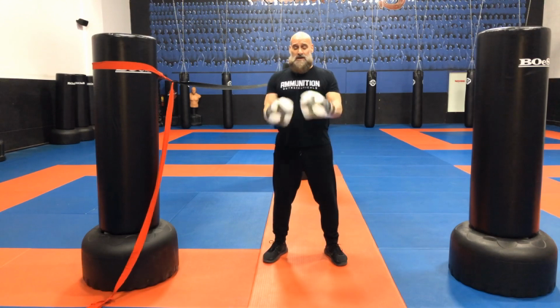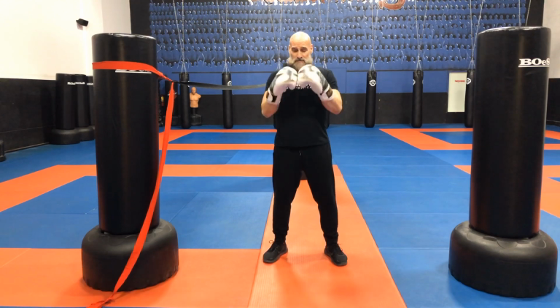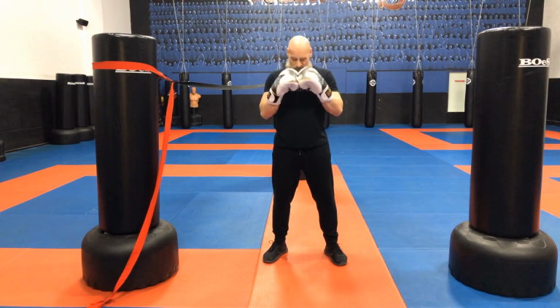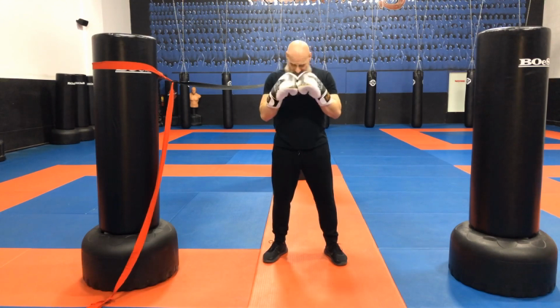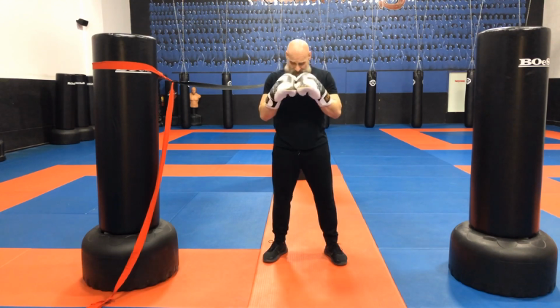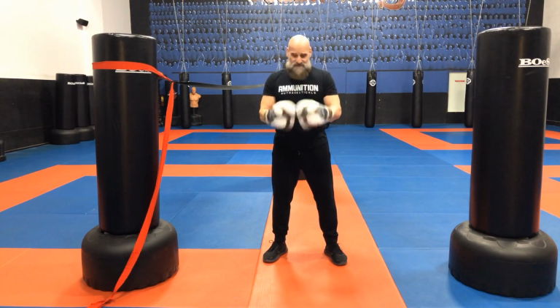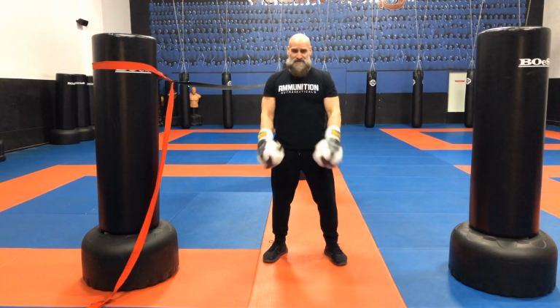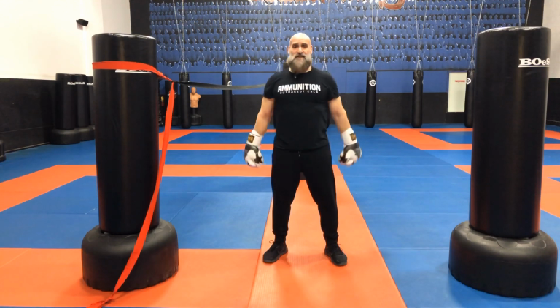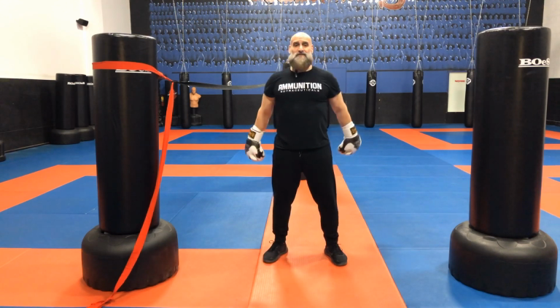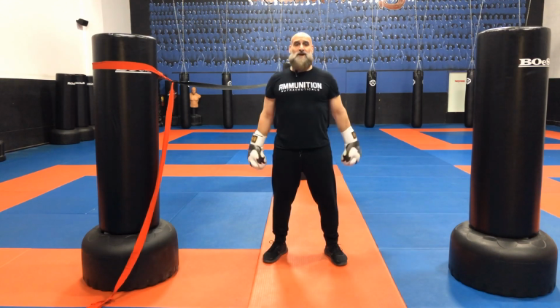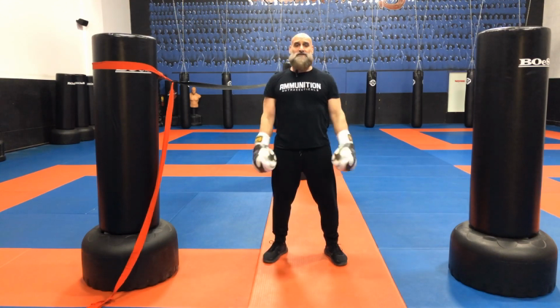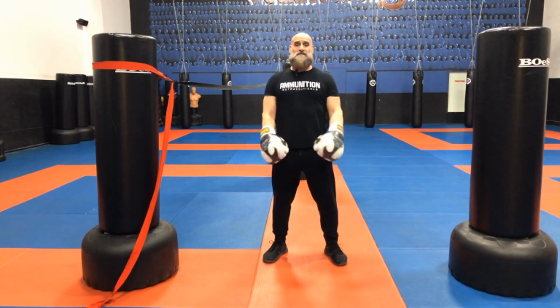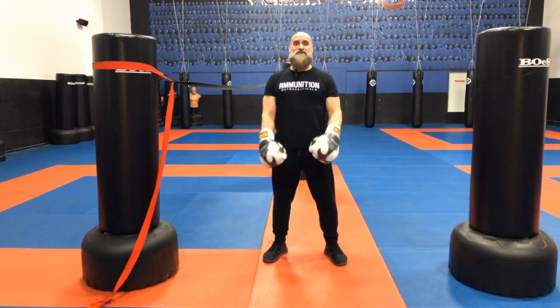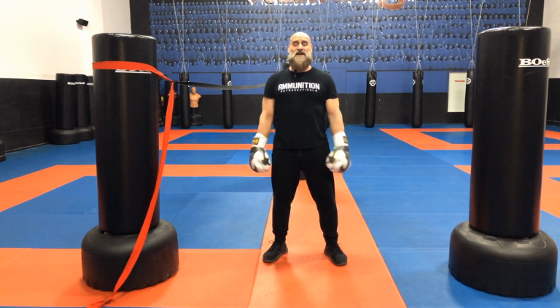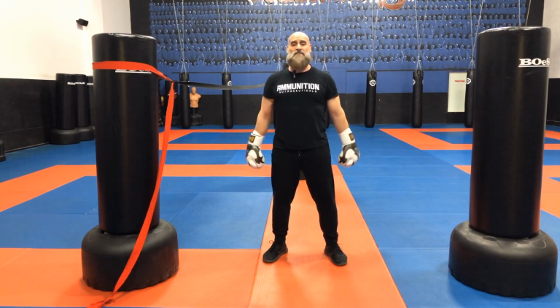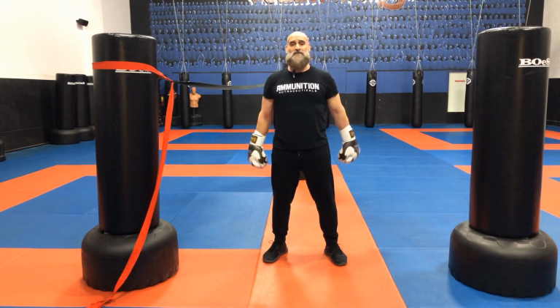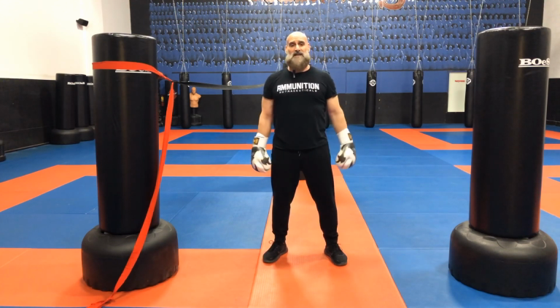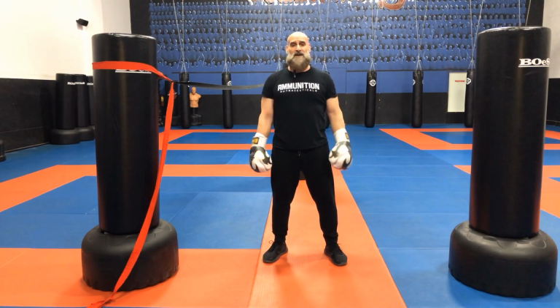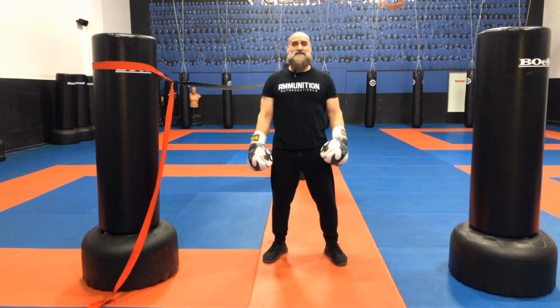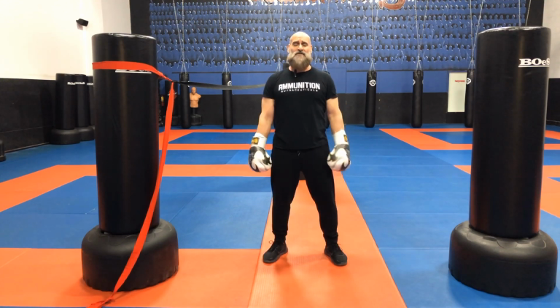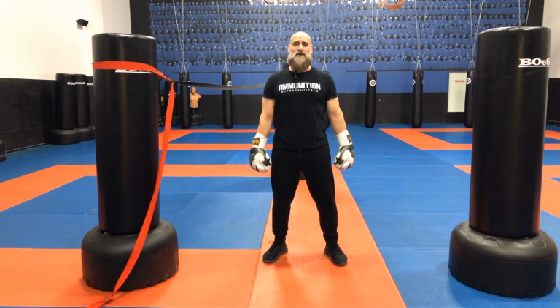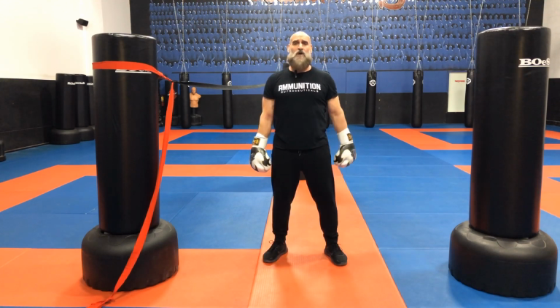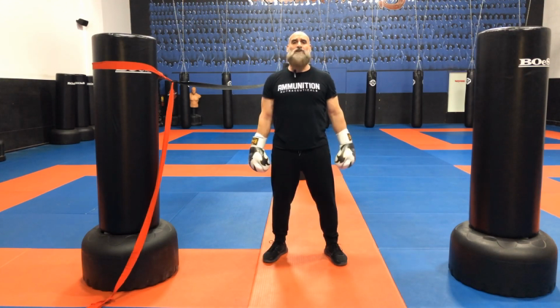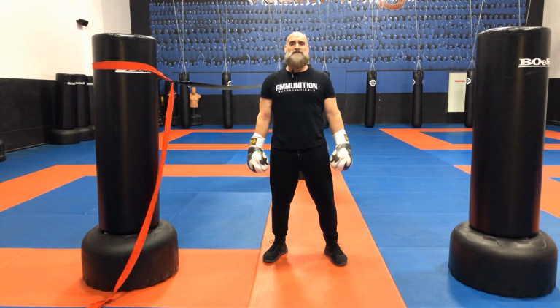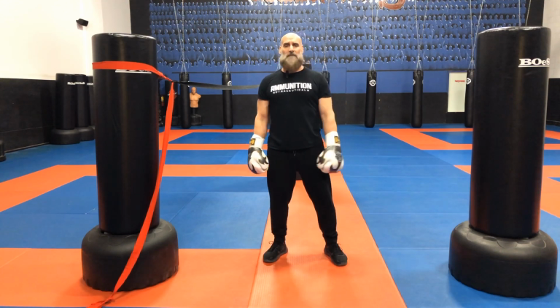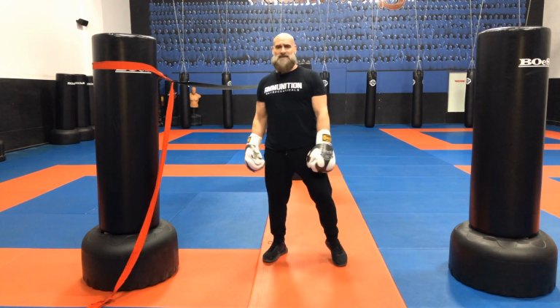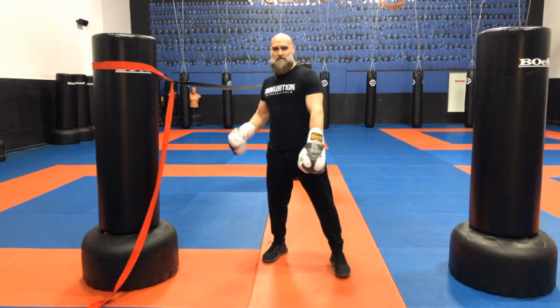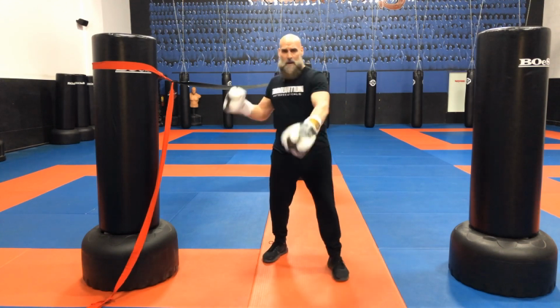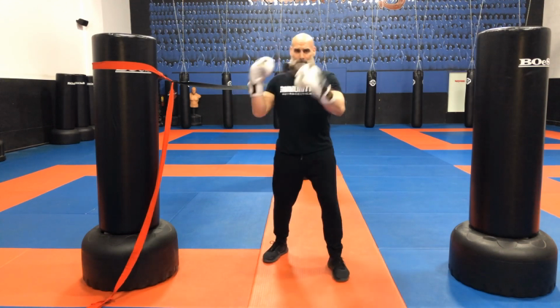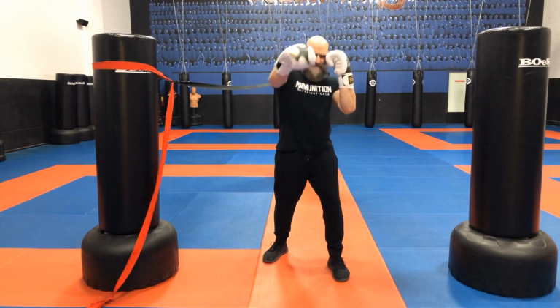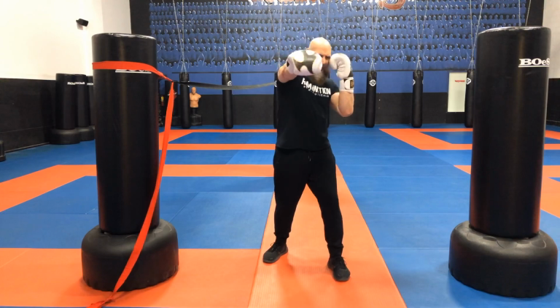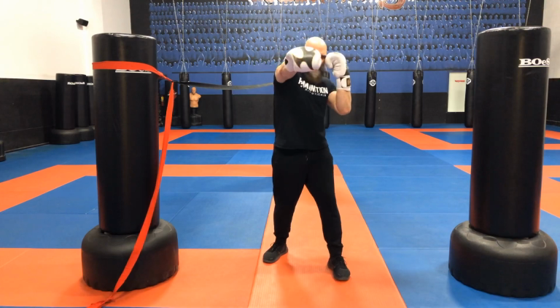Peace and love, strength and honor. Samir Syfe representing Ontario Top Team.